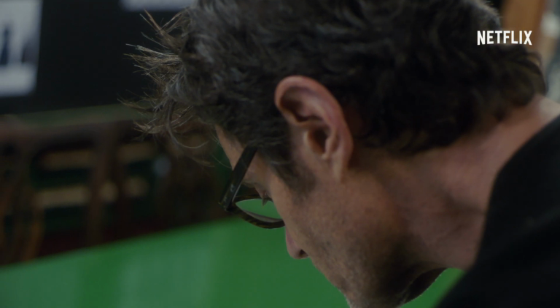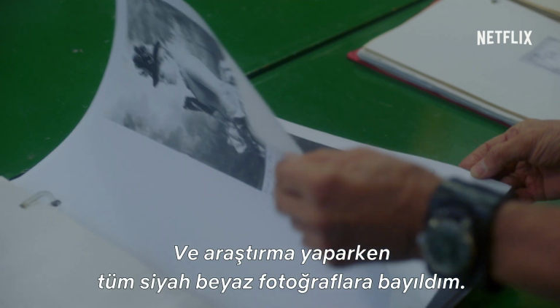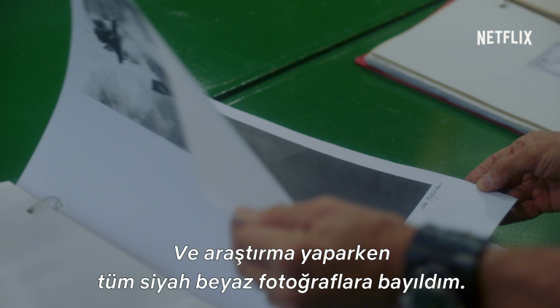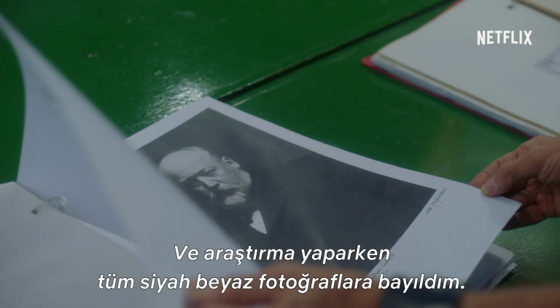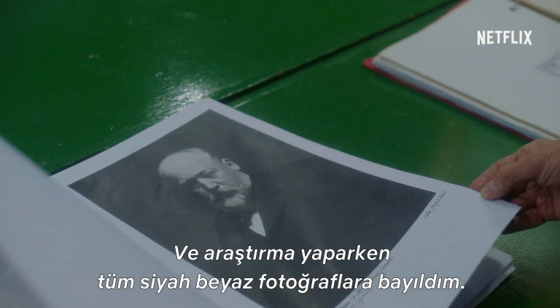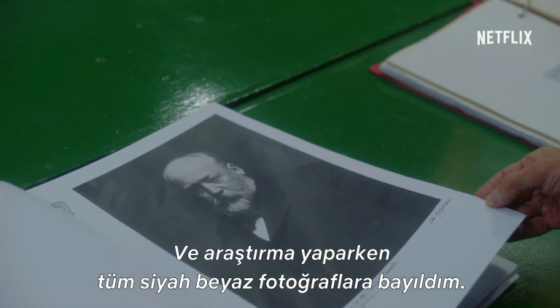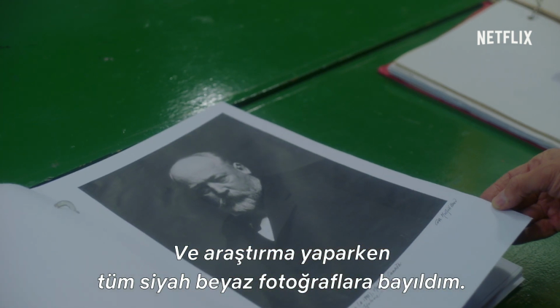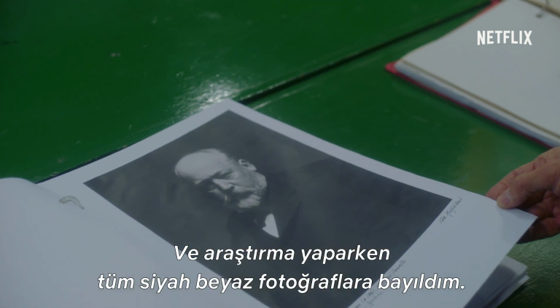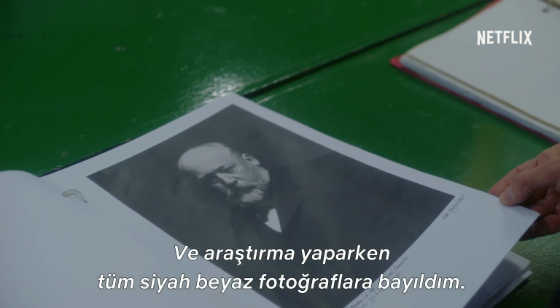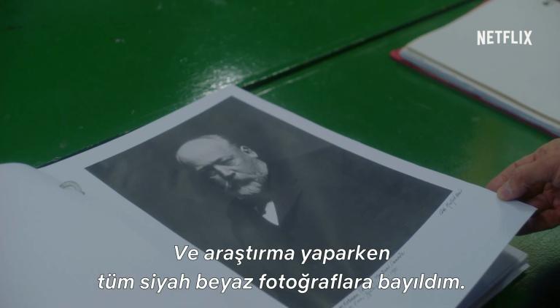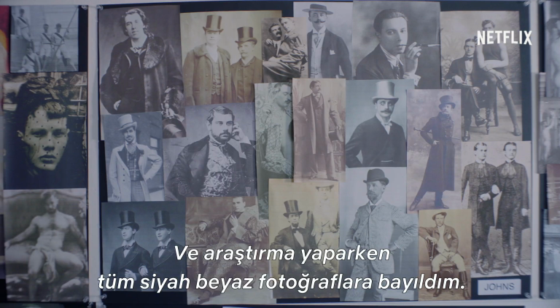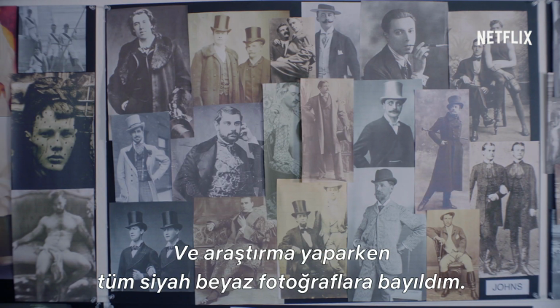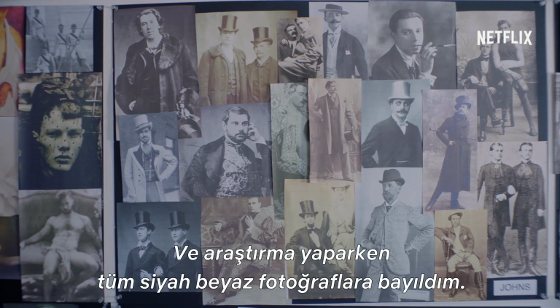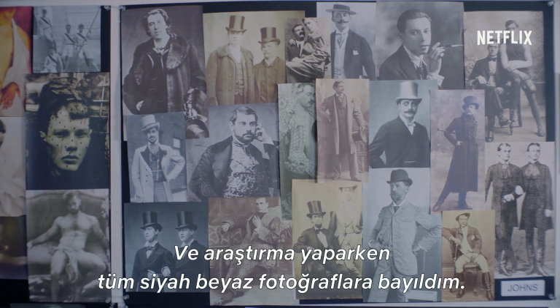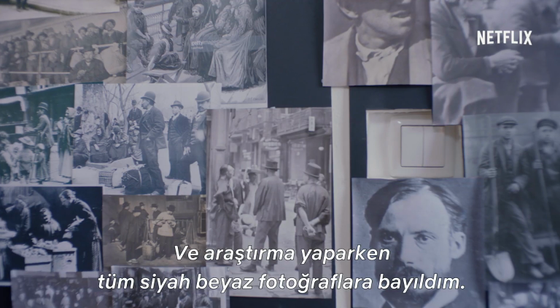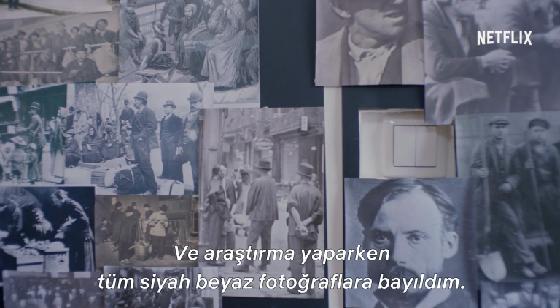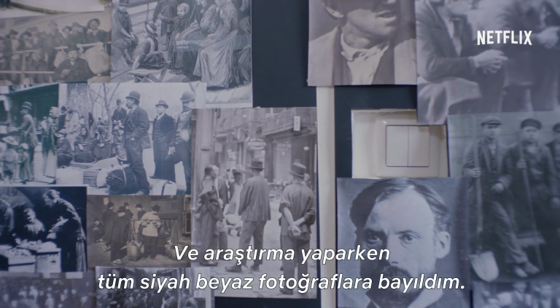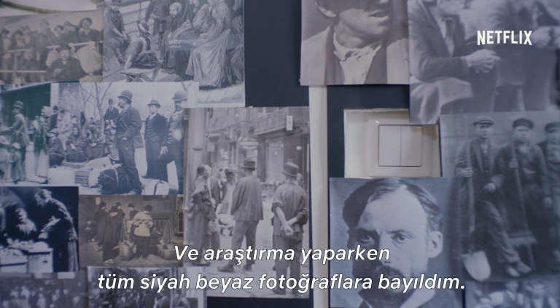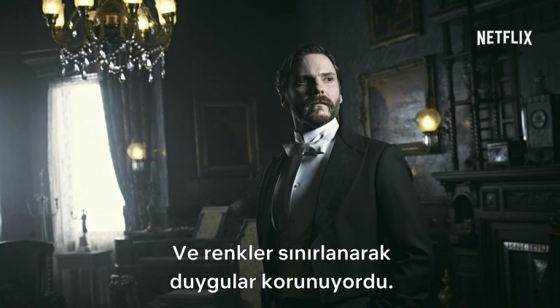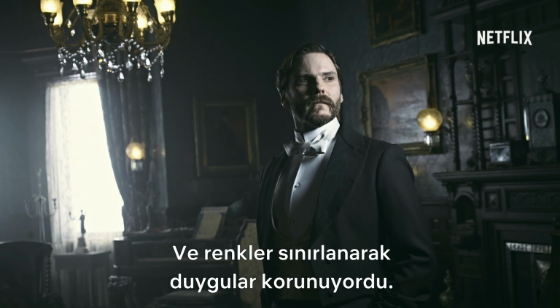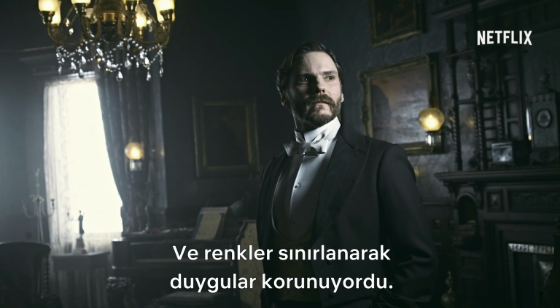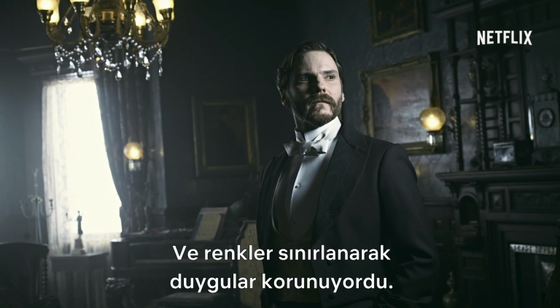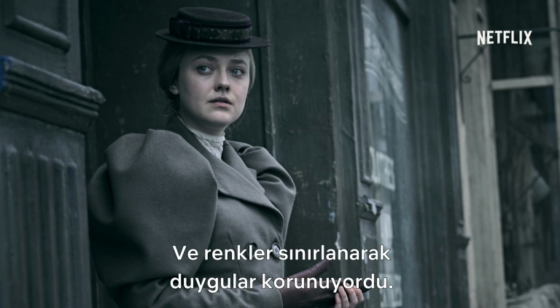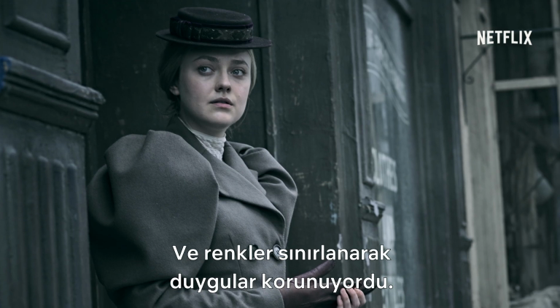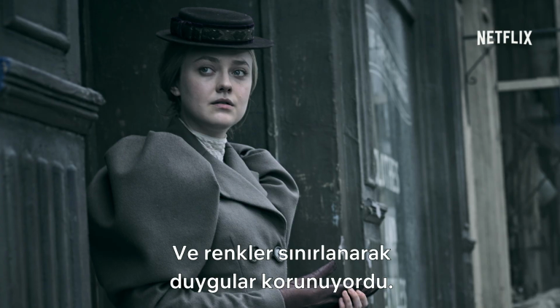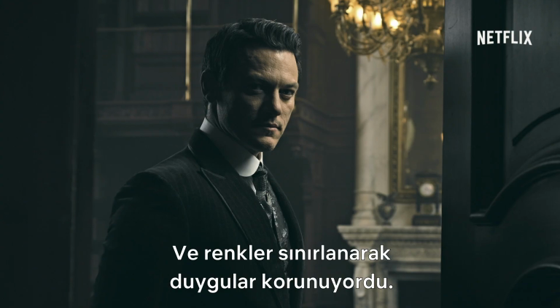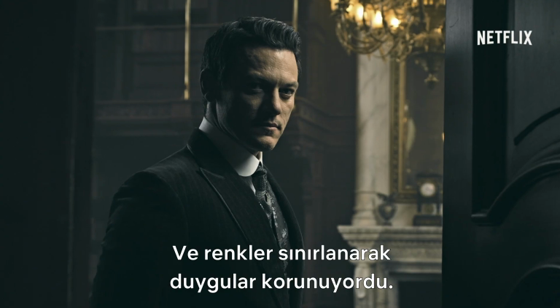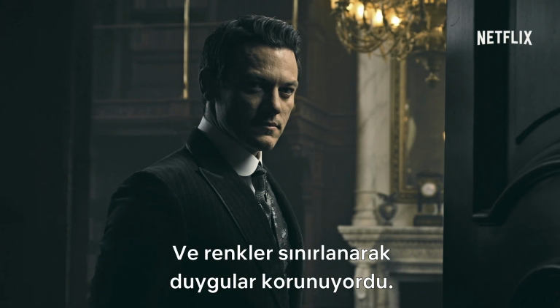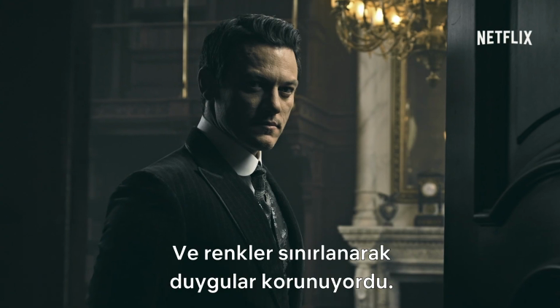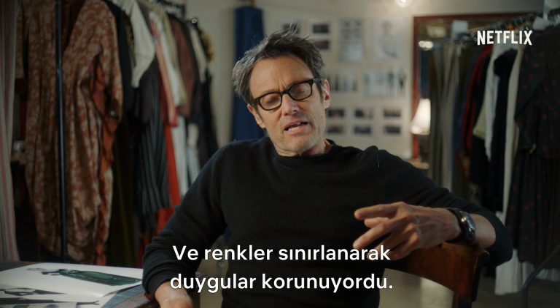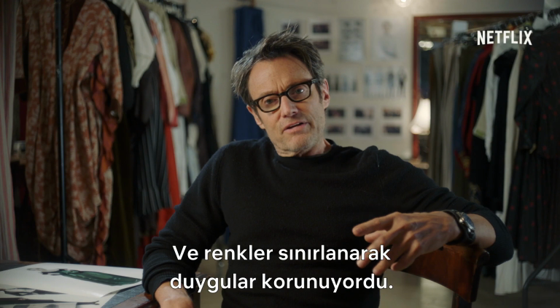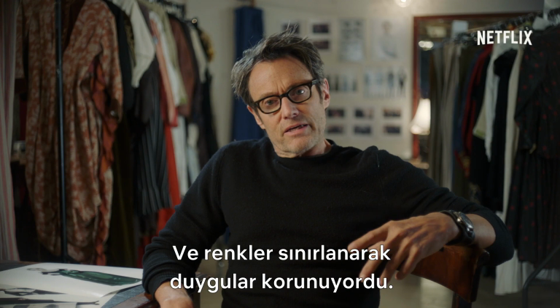In doing the research, I just loved all the black and white photographs. In limiting the color, I kind of kept that feeling.